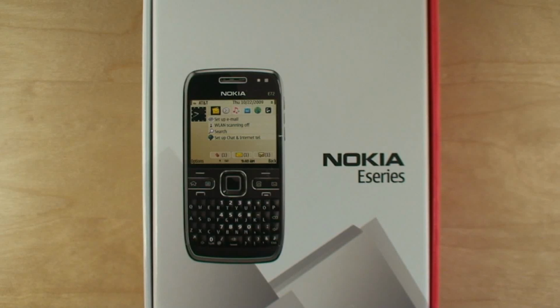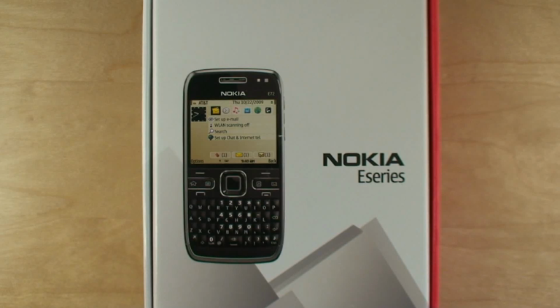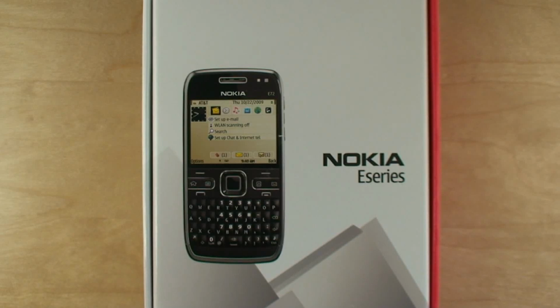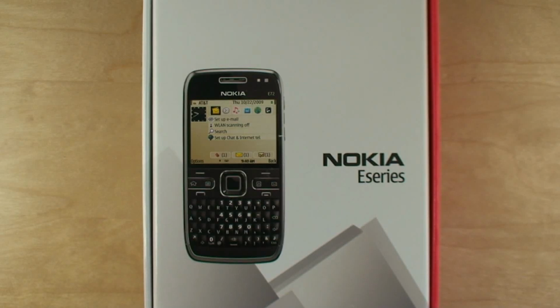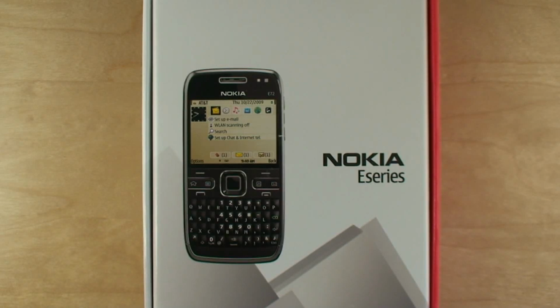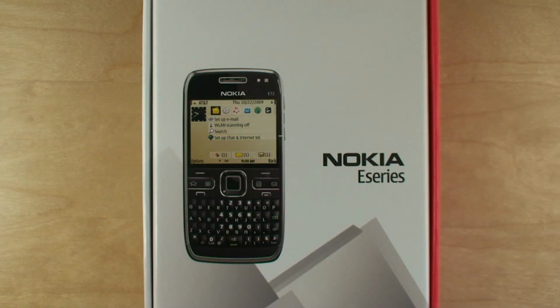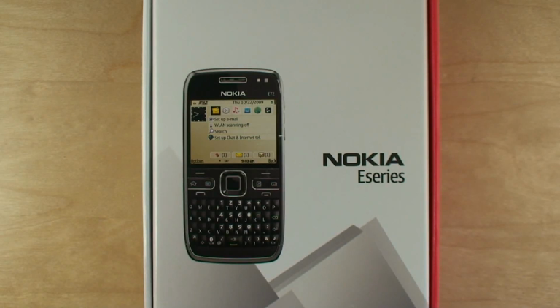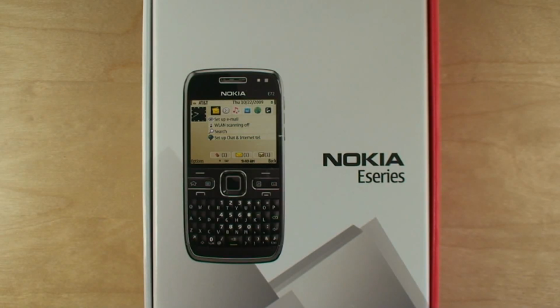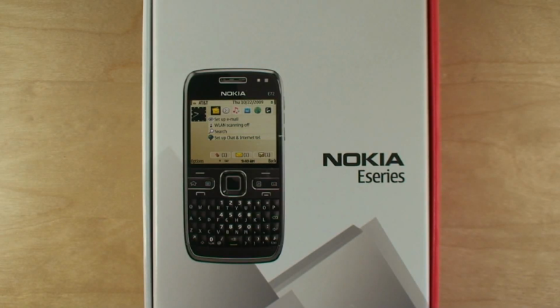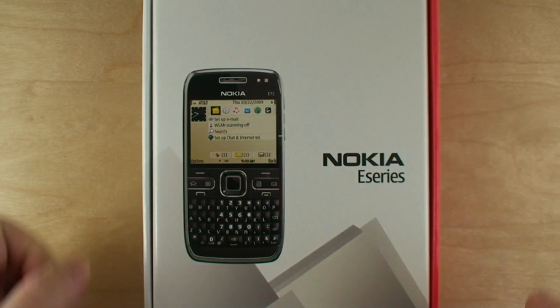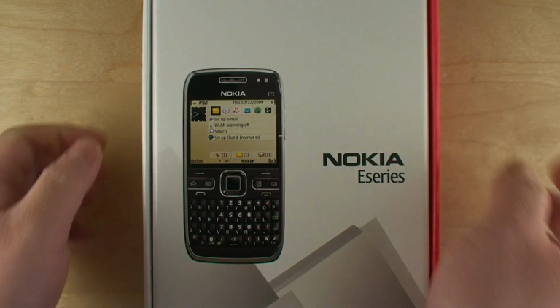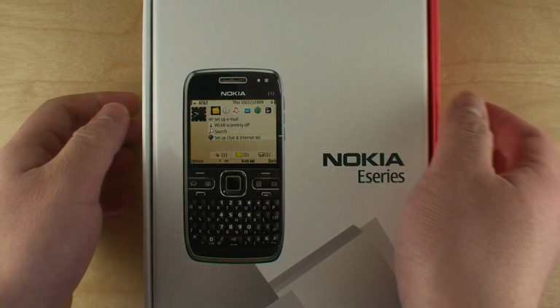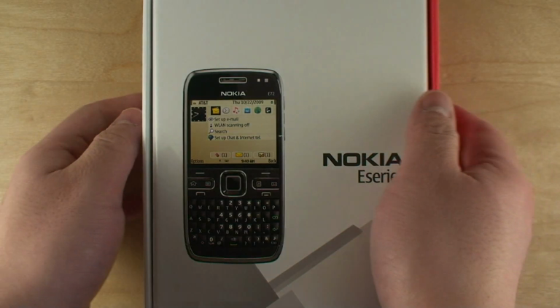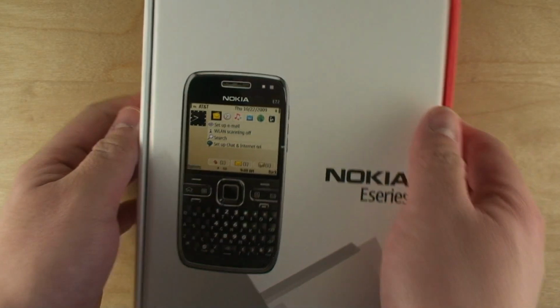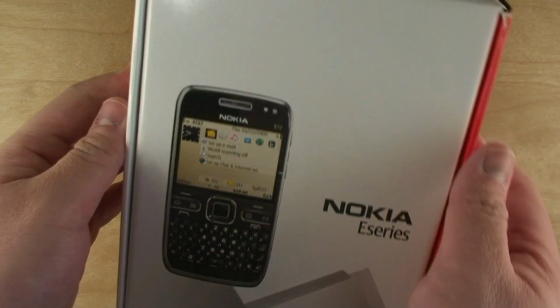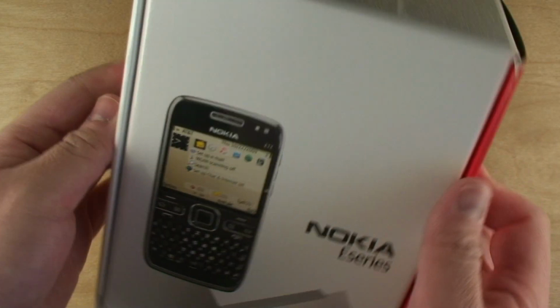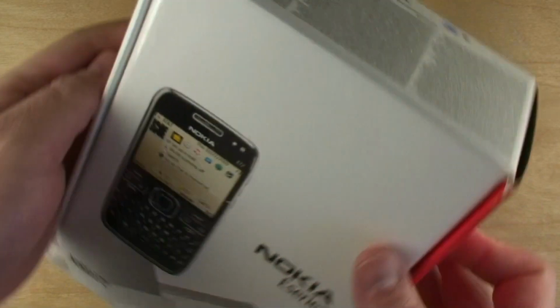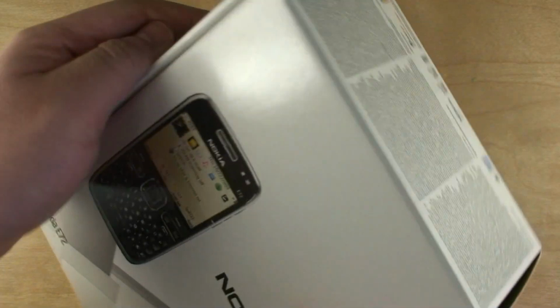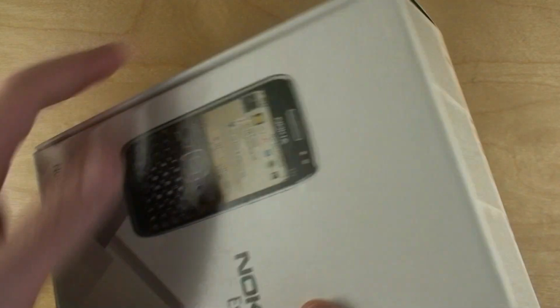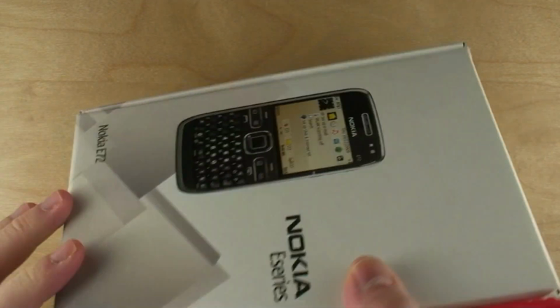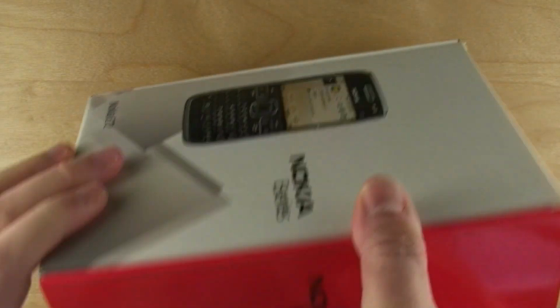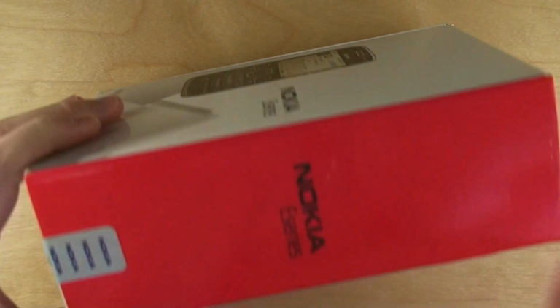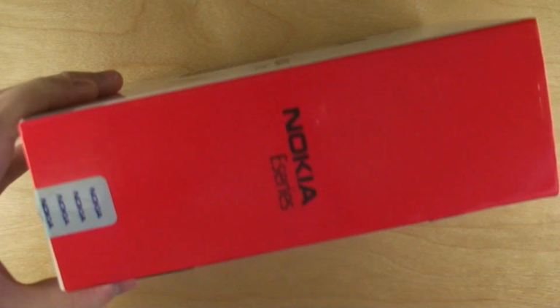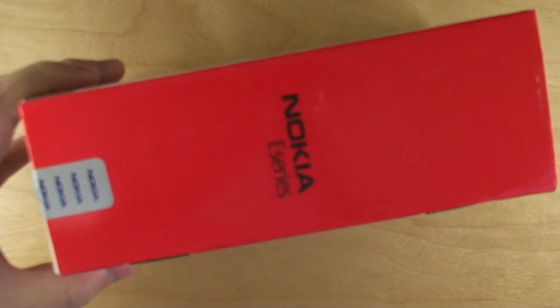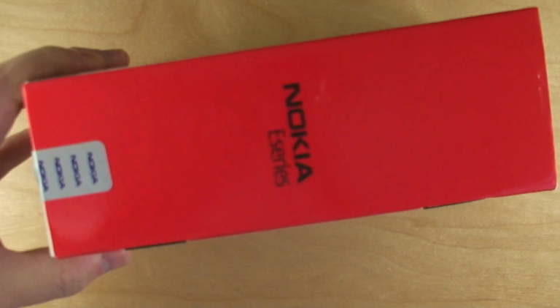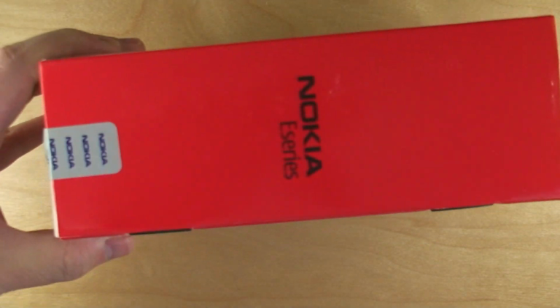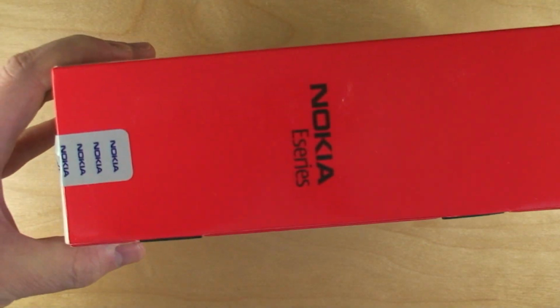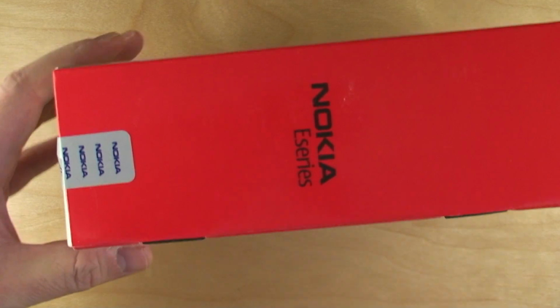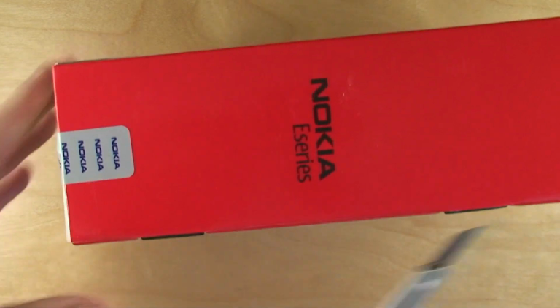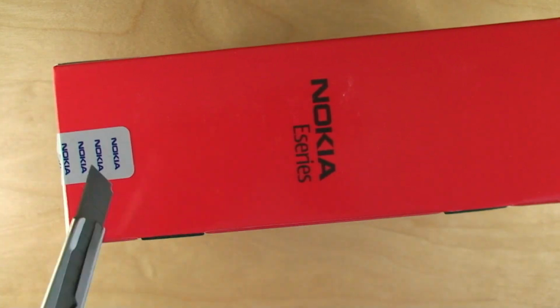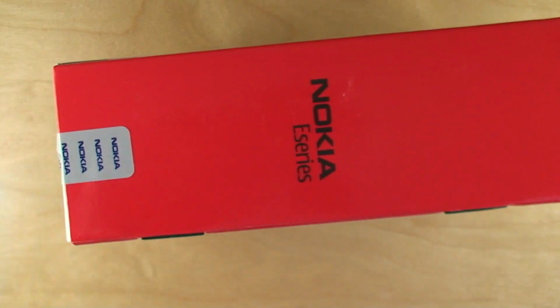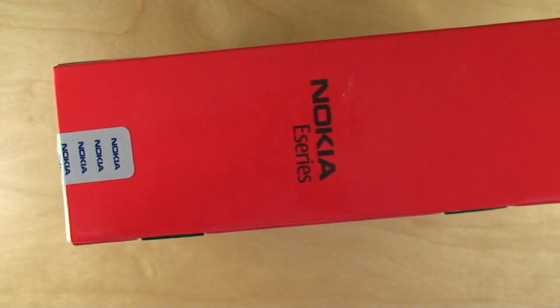Hi, I'm Howard Chewy and here's my unboxing of the Nokia E72. Let's check it out.